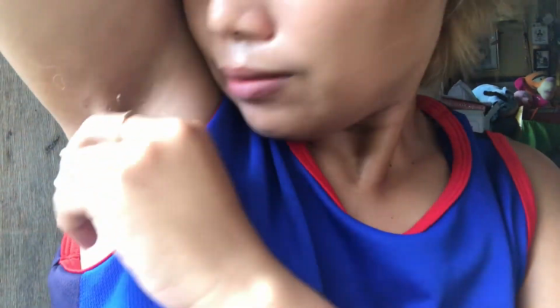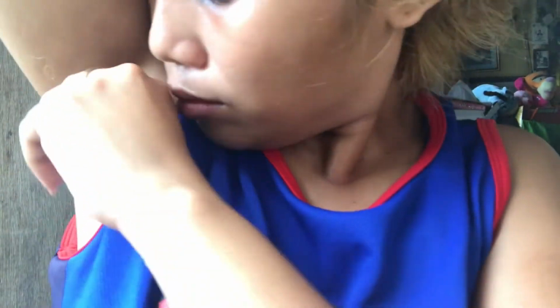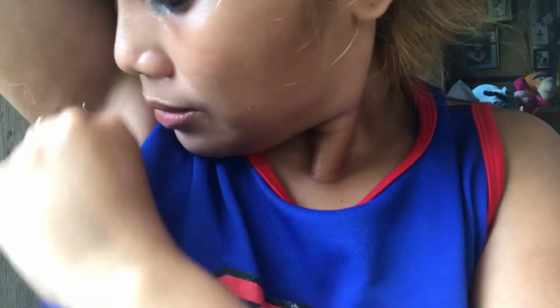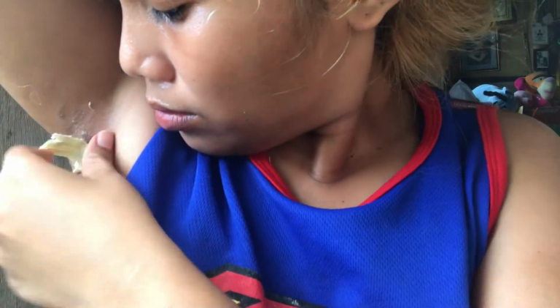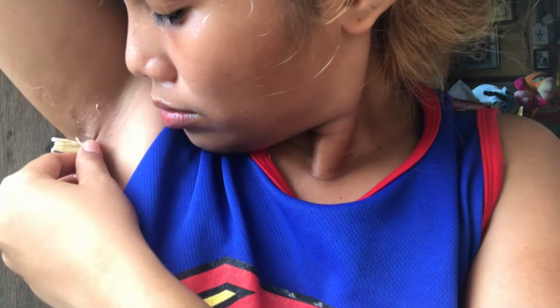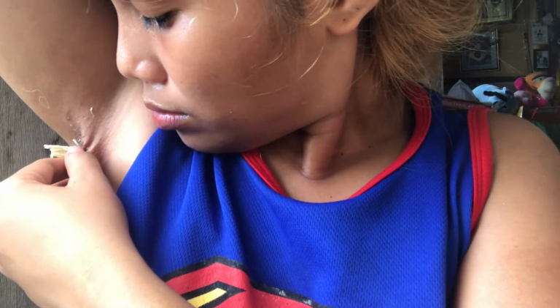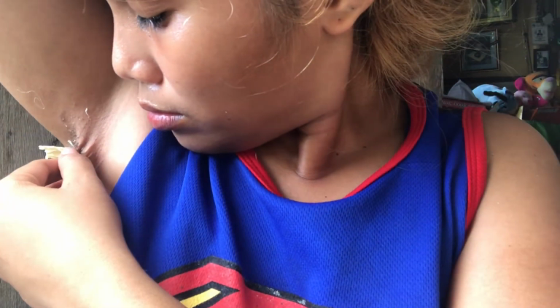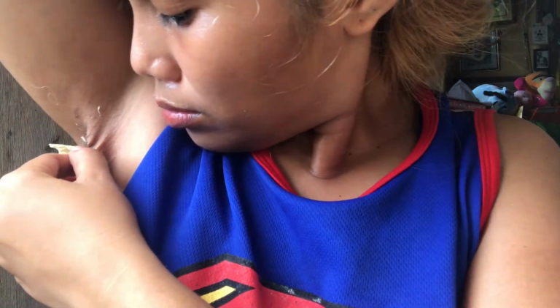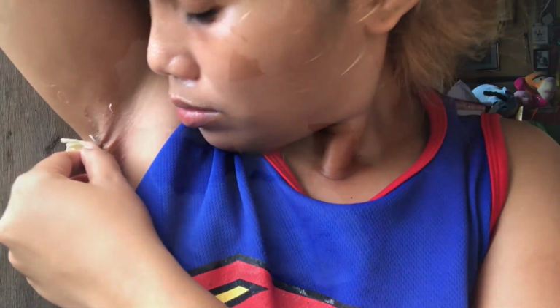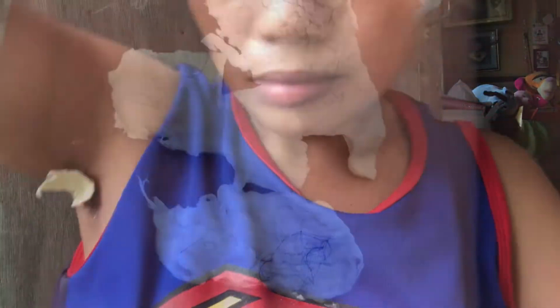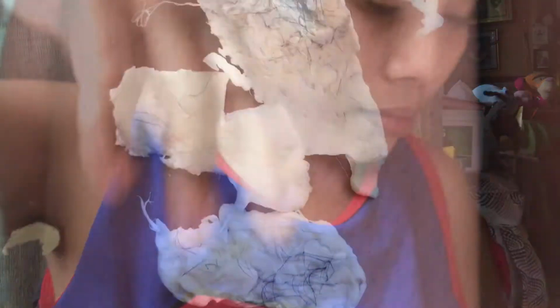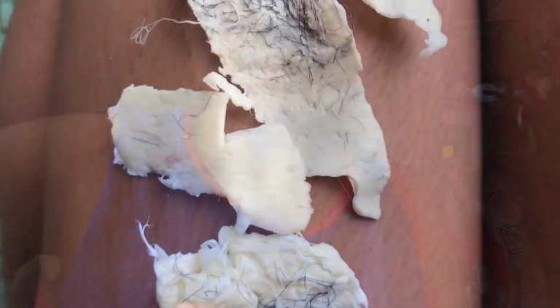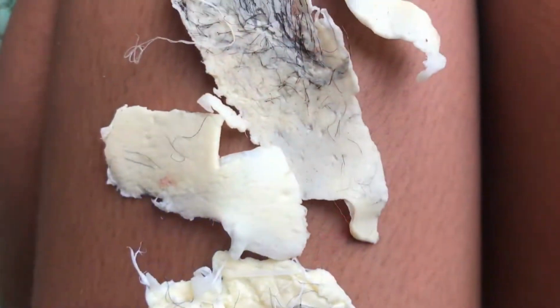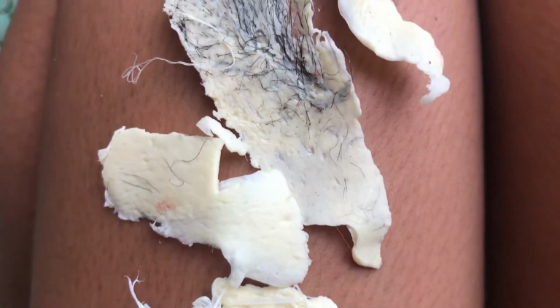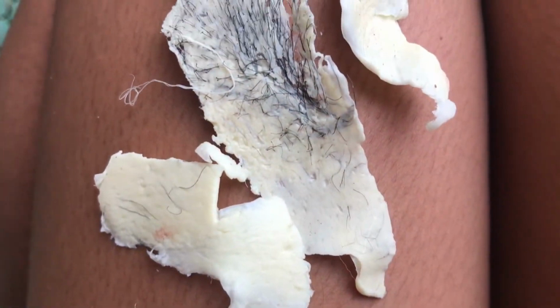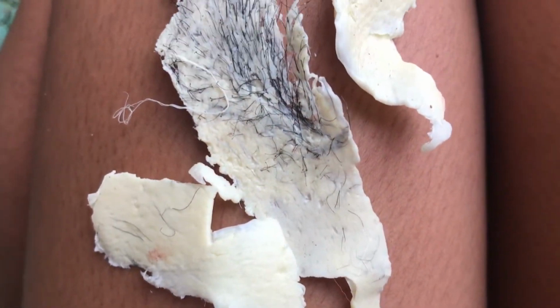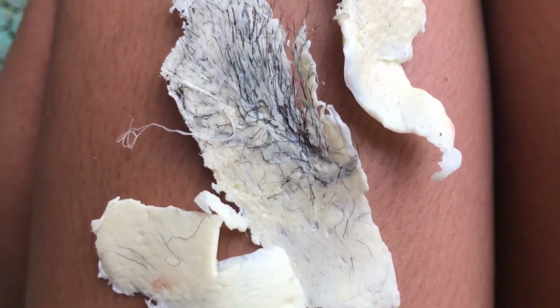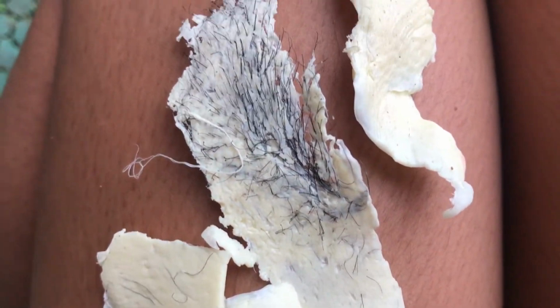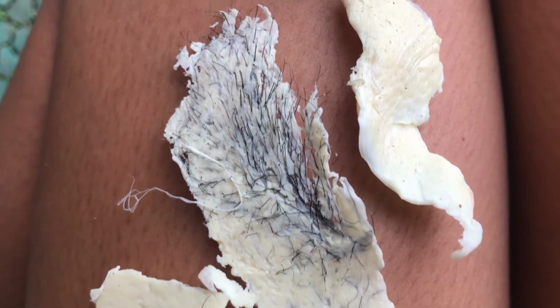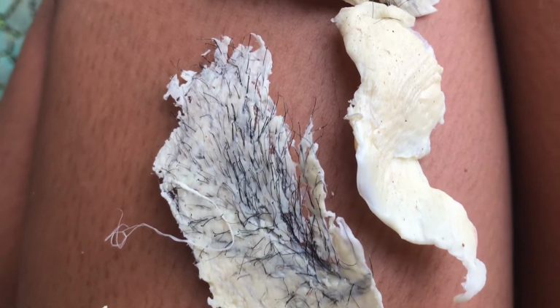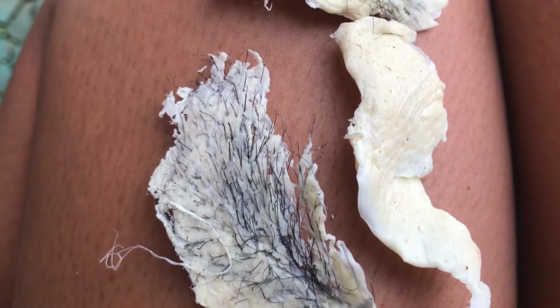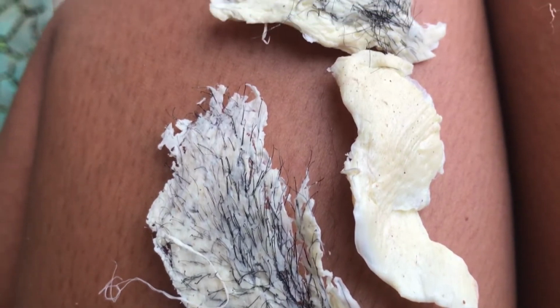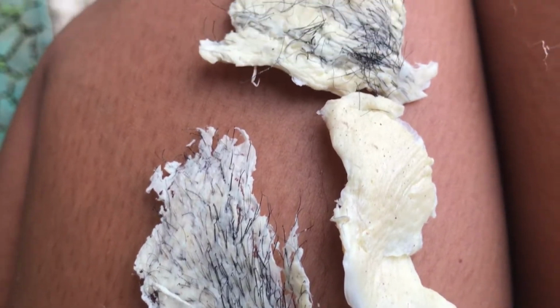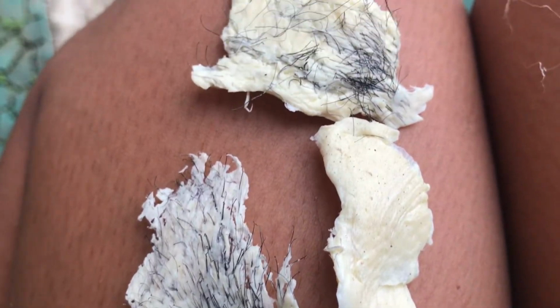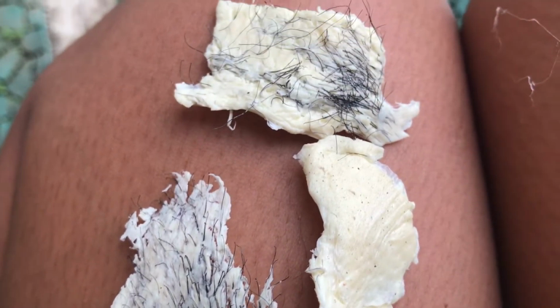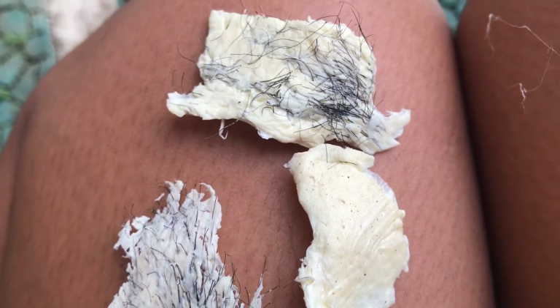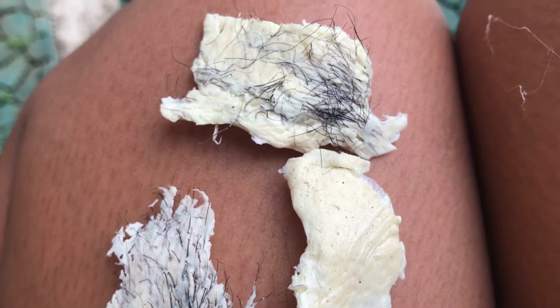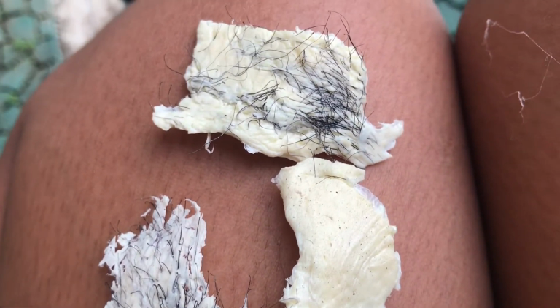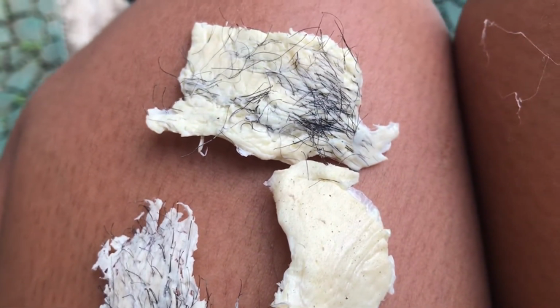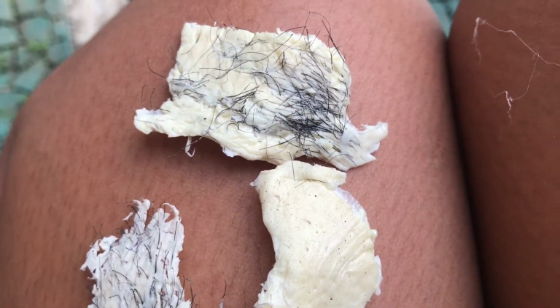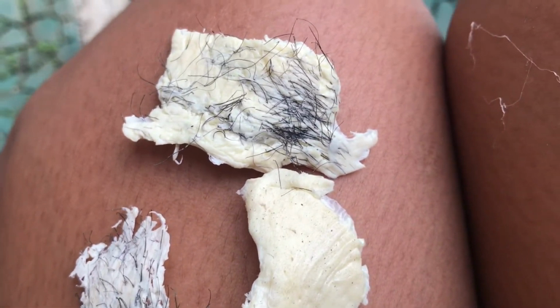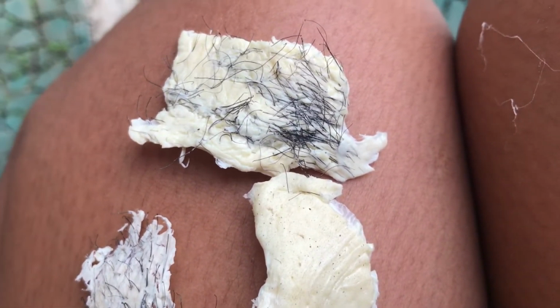Nahihirapan ako dito sa part na ito. At ito na yung mga buhok na nakuha sa aking dalawang kilikili.